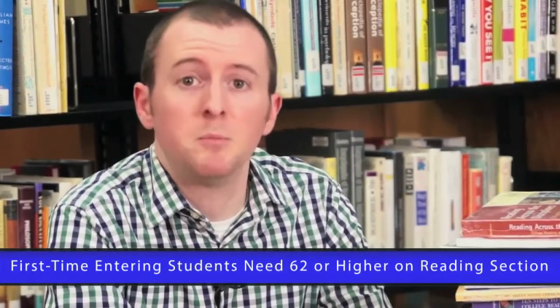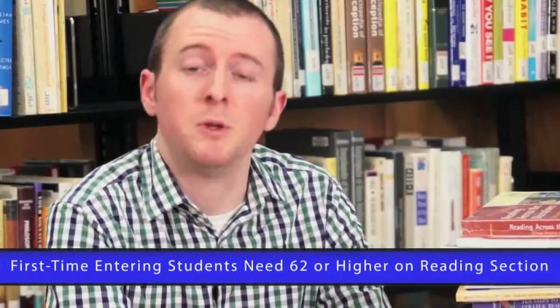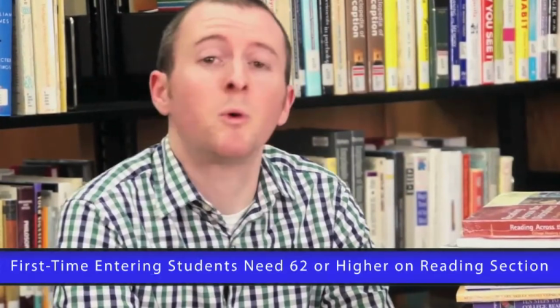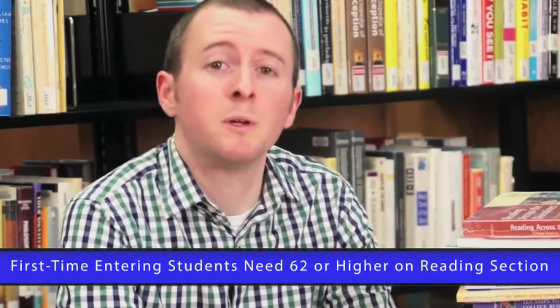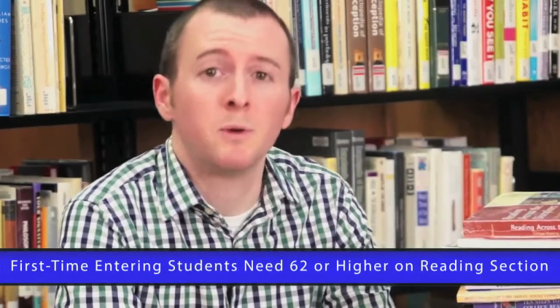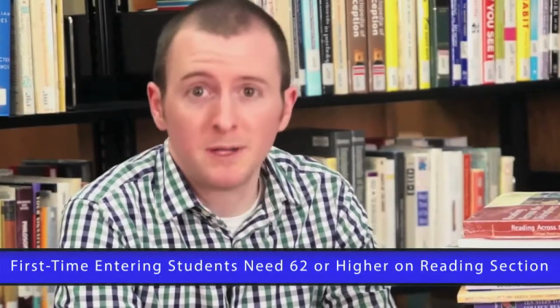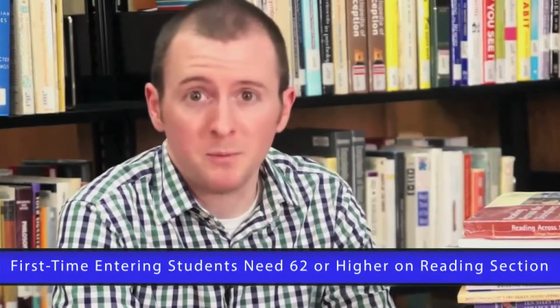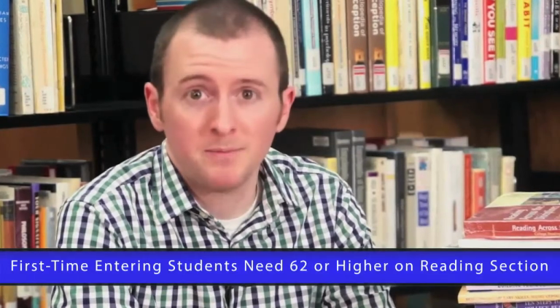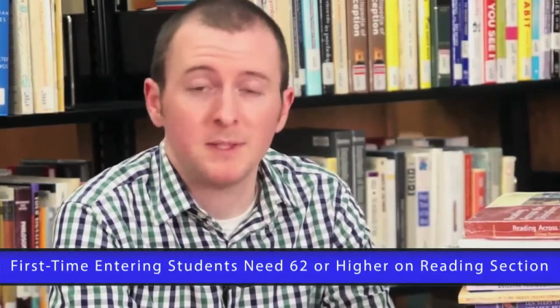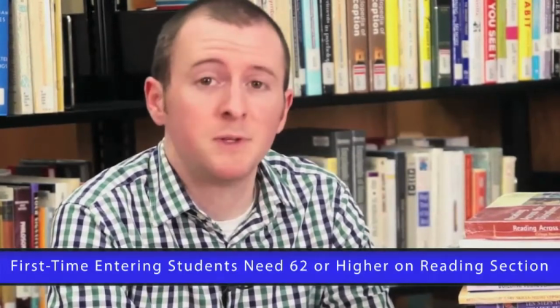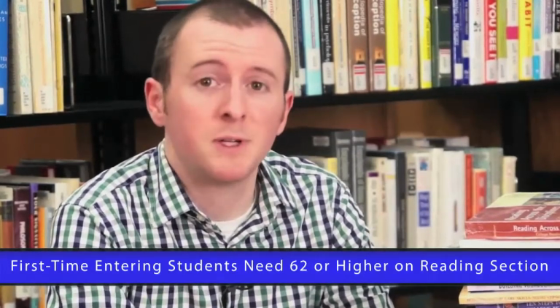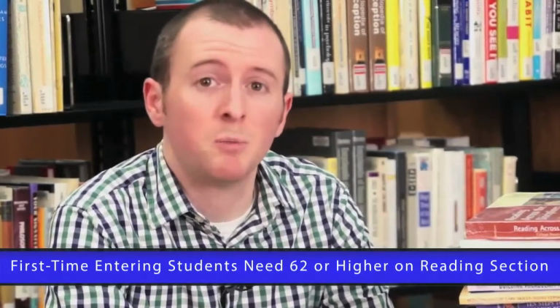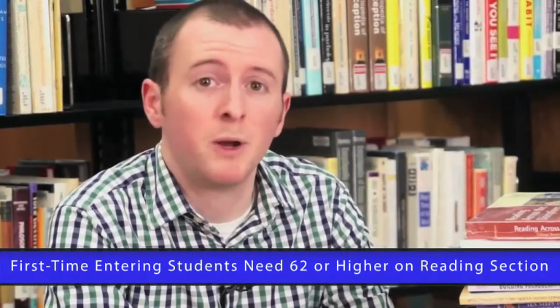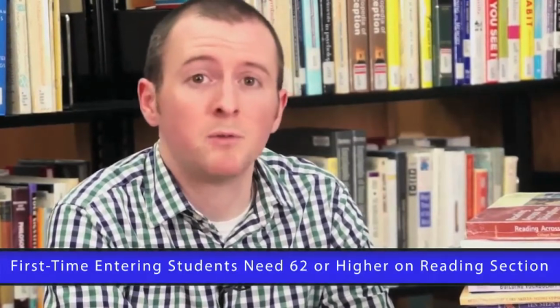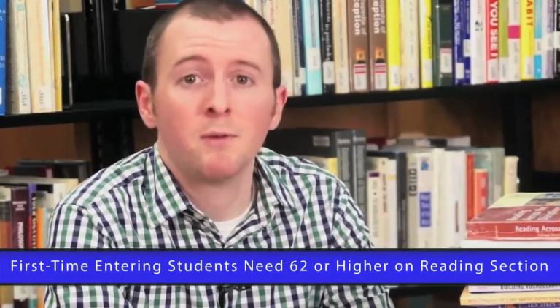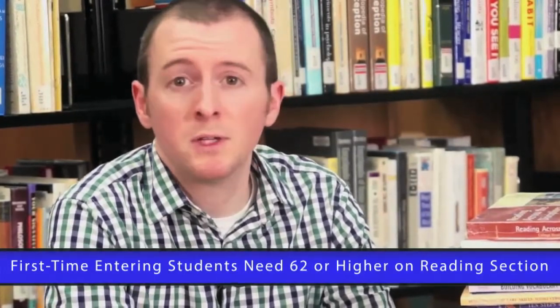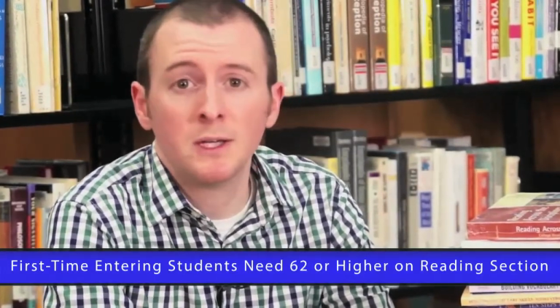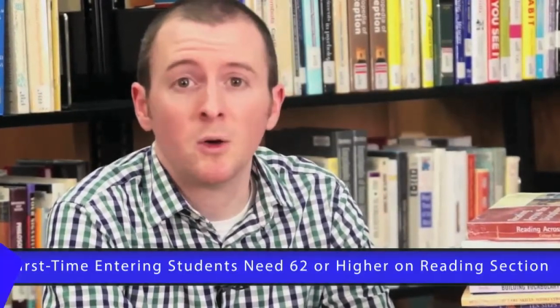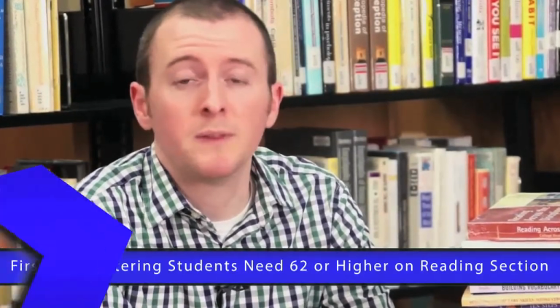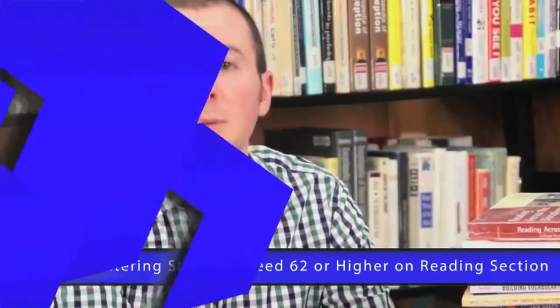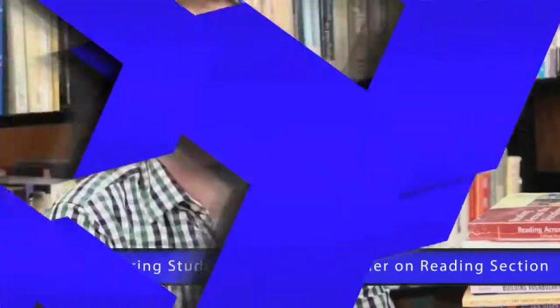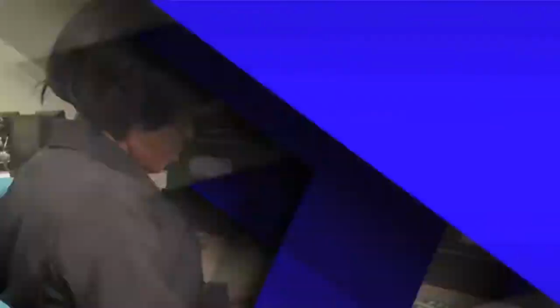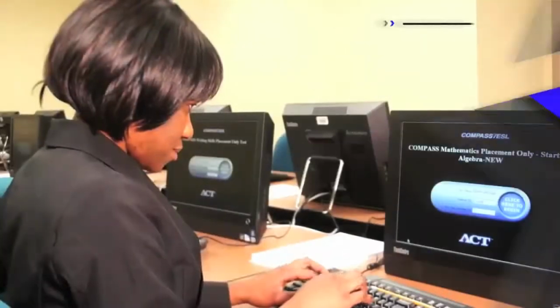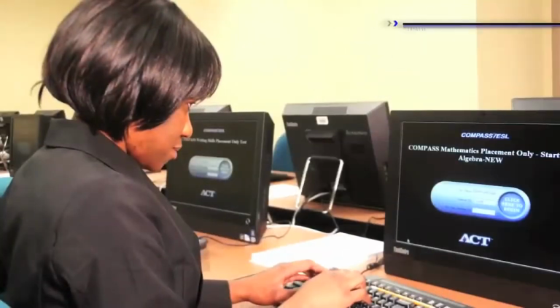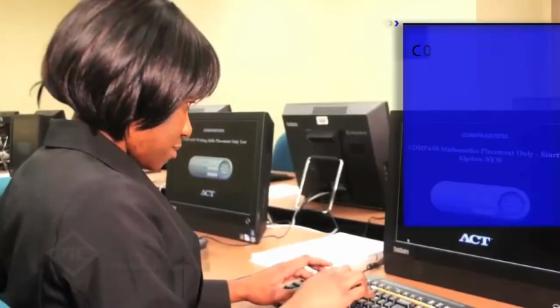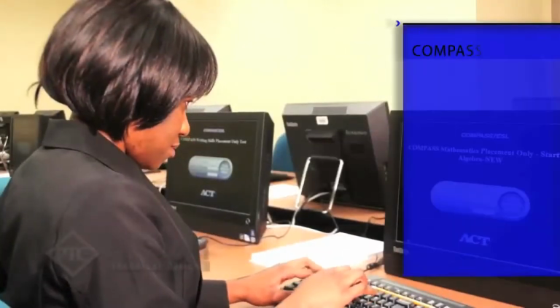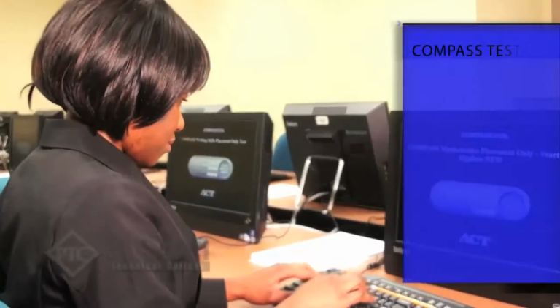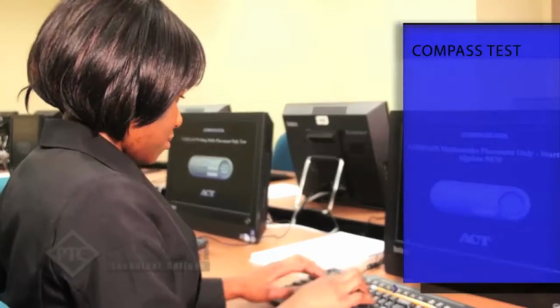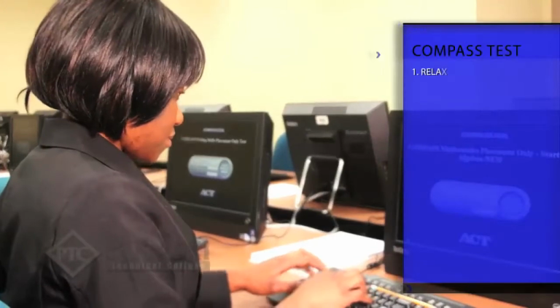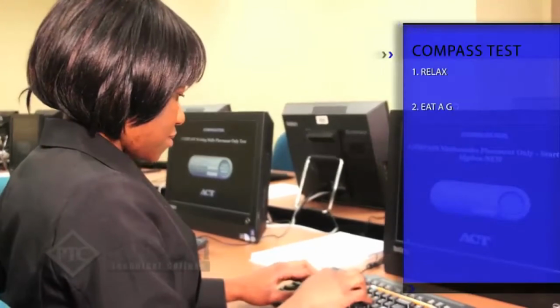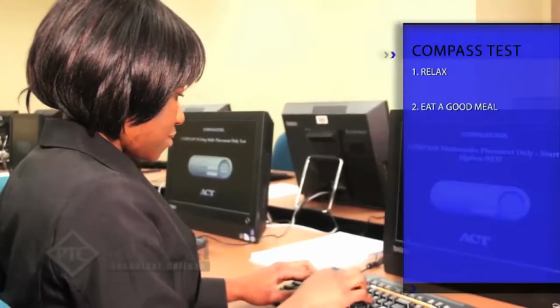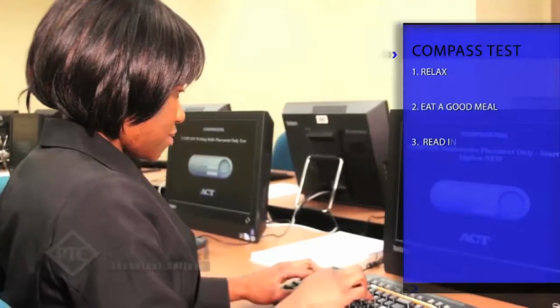But don't worry — we're here to help. This video is going to help prepare you for everything you need to know about the compass test. Here are seven ways to do your best on the test.